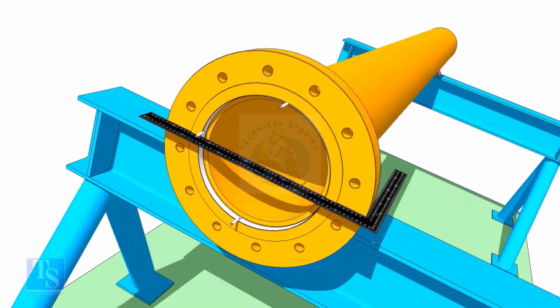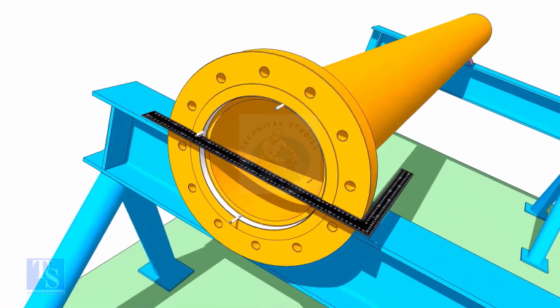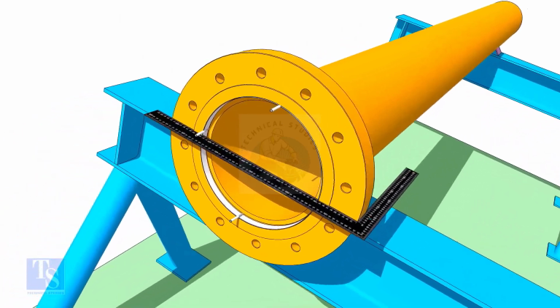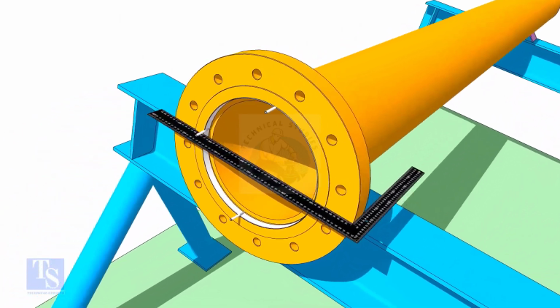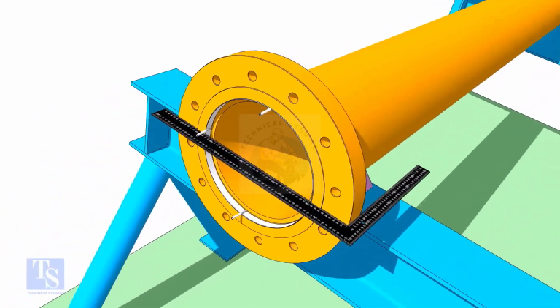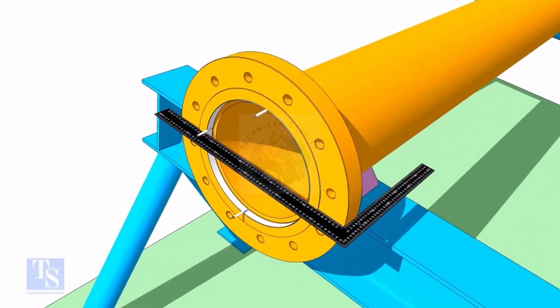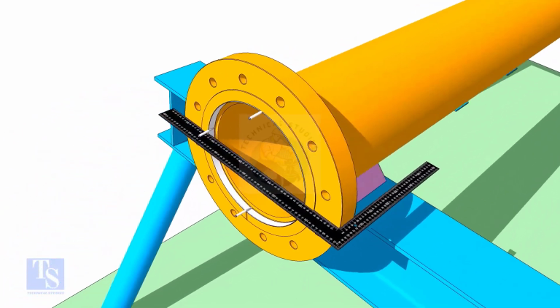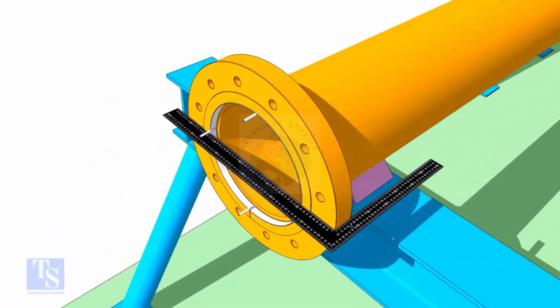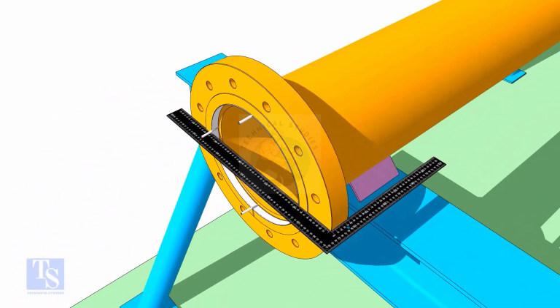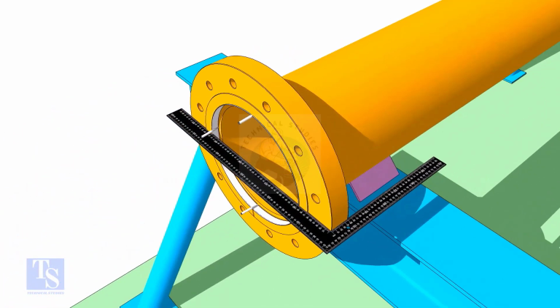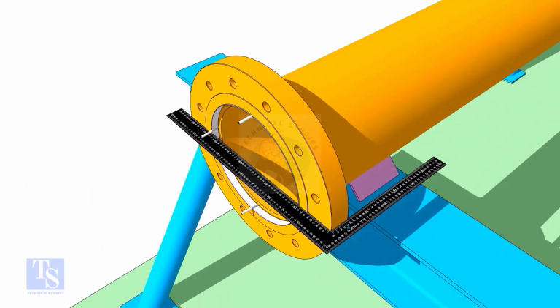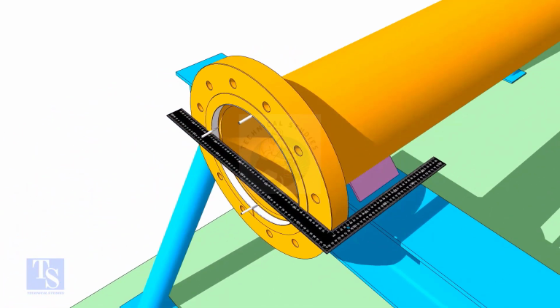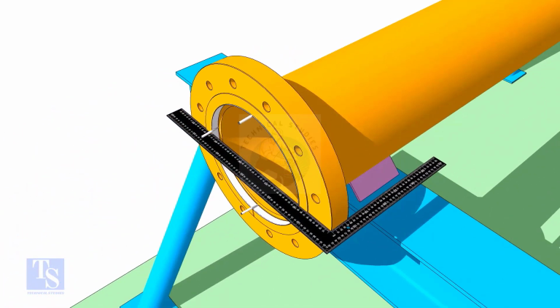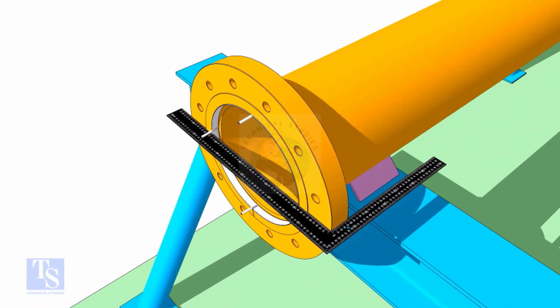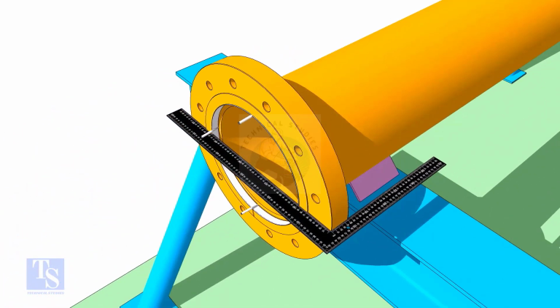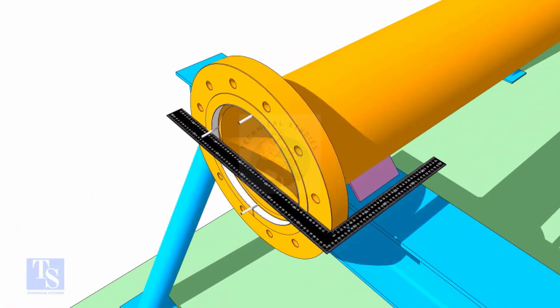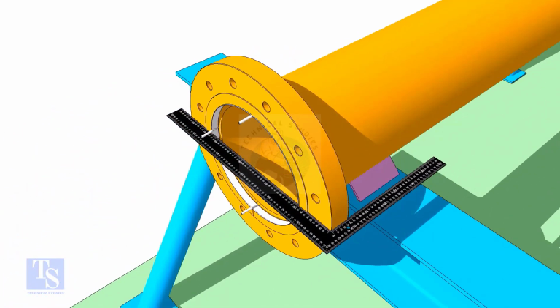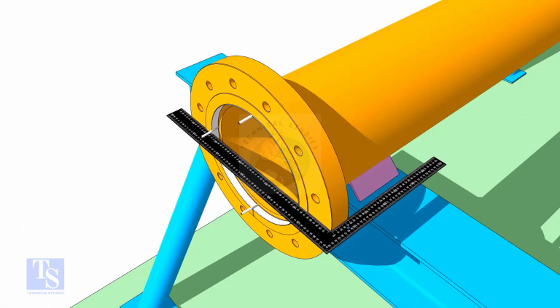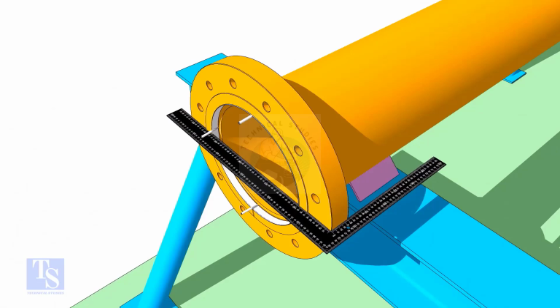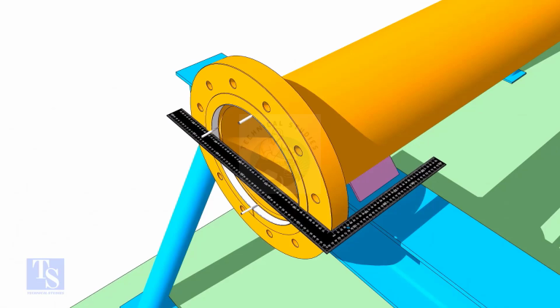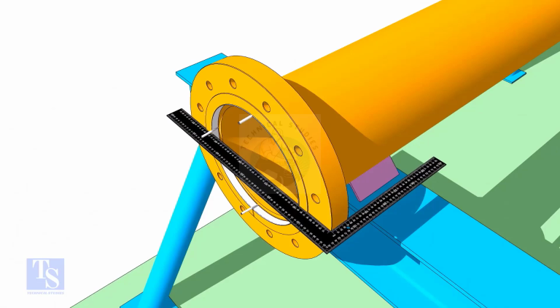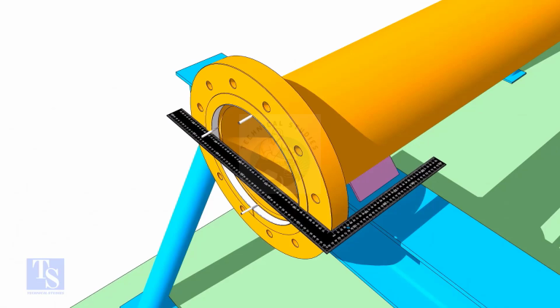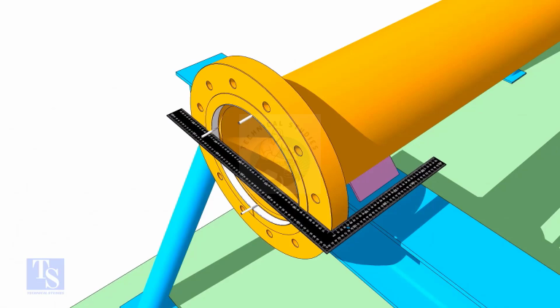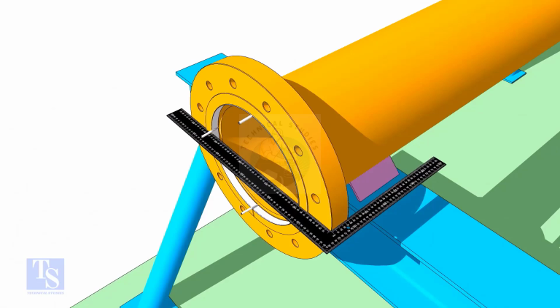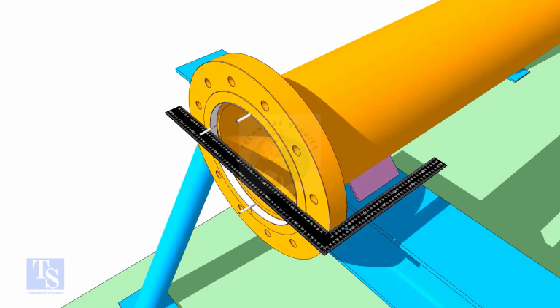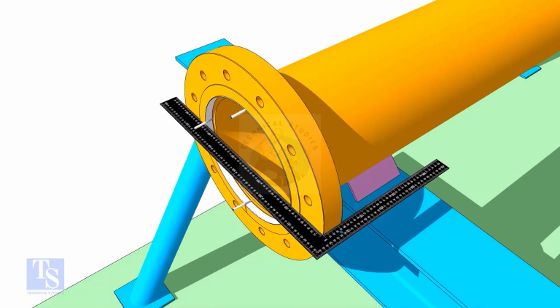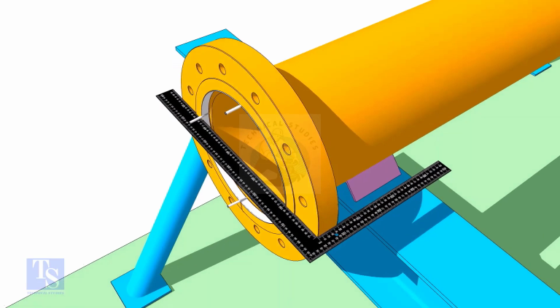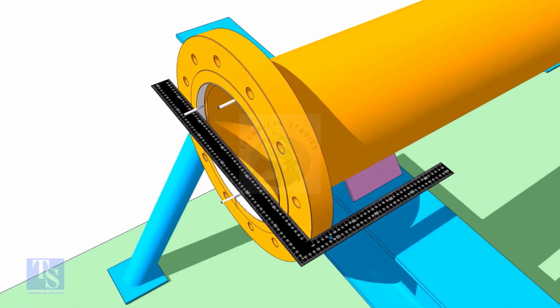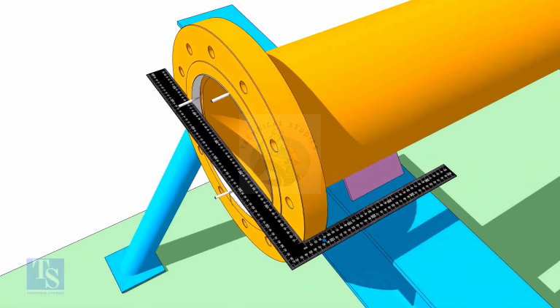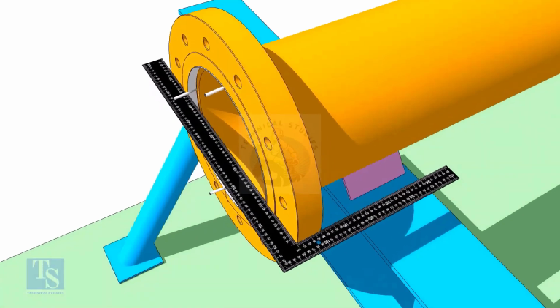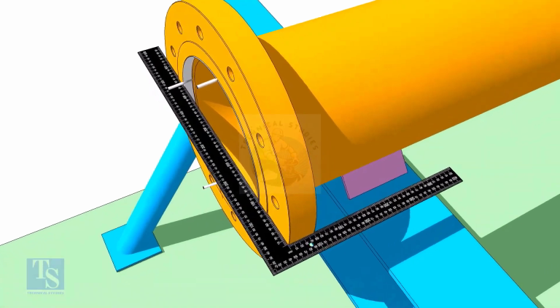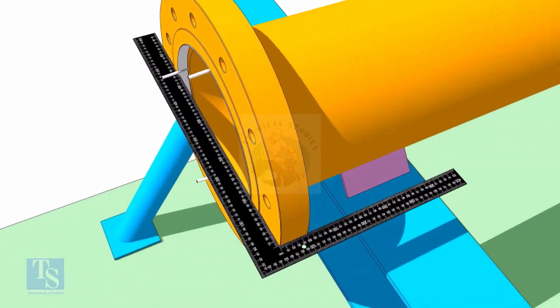Hold a right angle on the face of the flange and correct the squareness of the flange and the pipe horizontally.